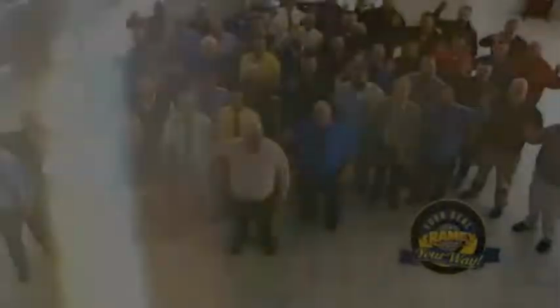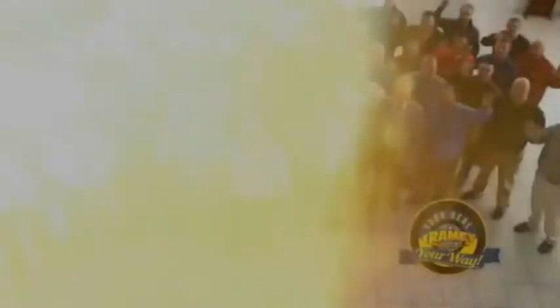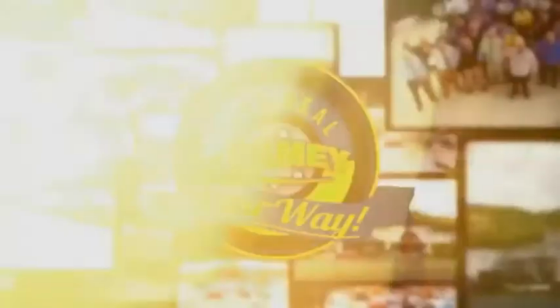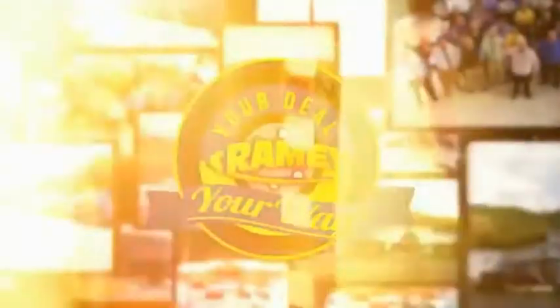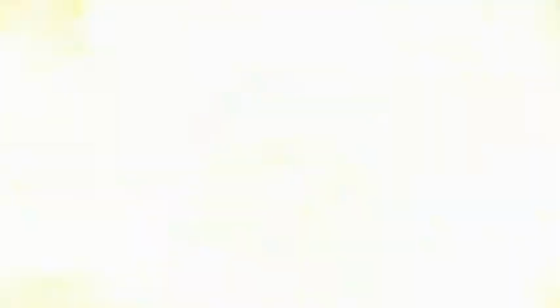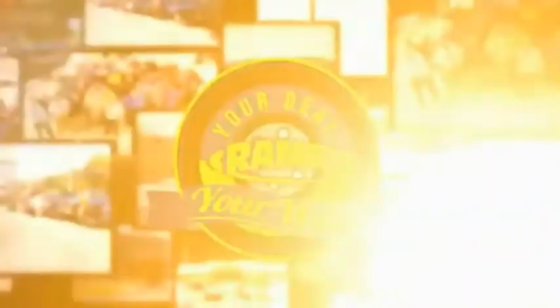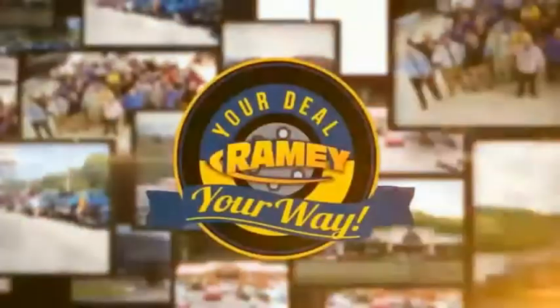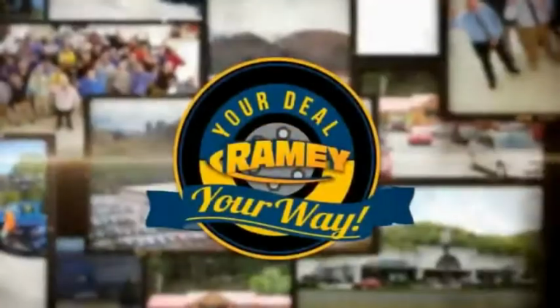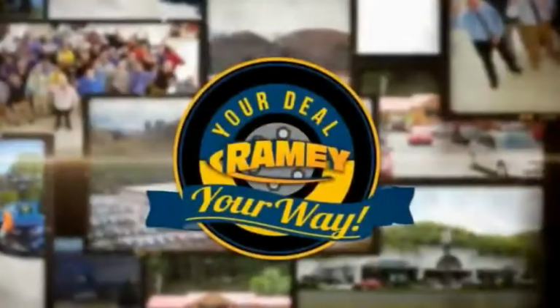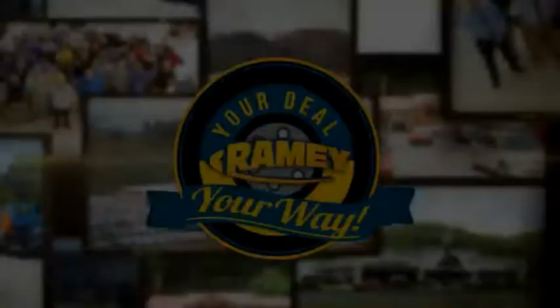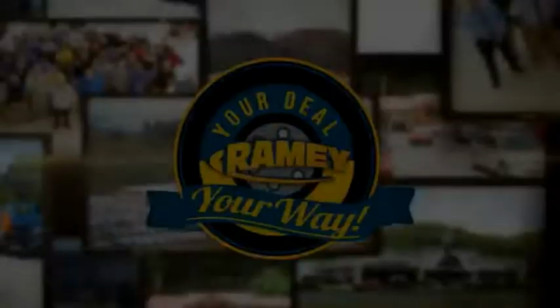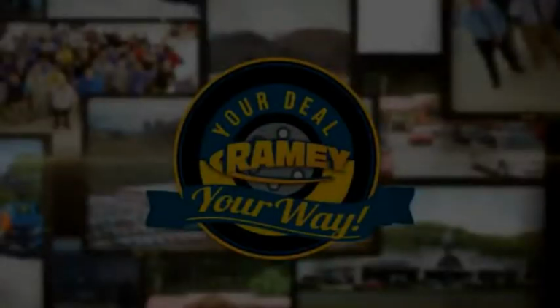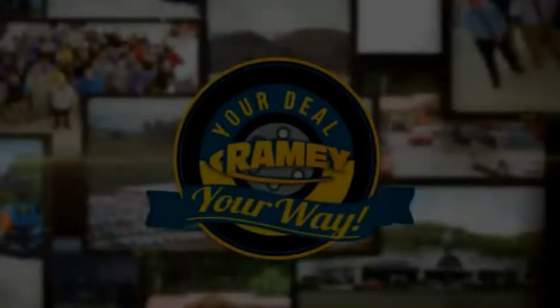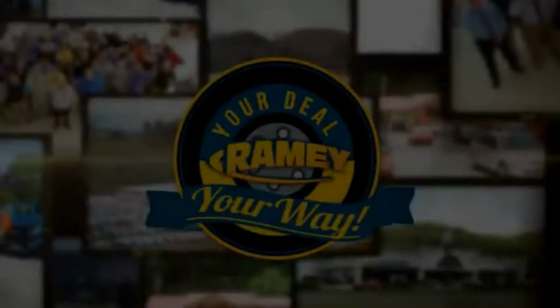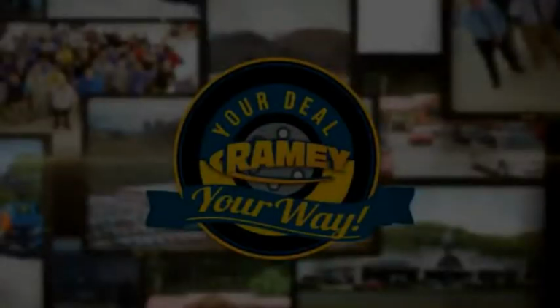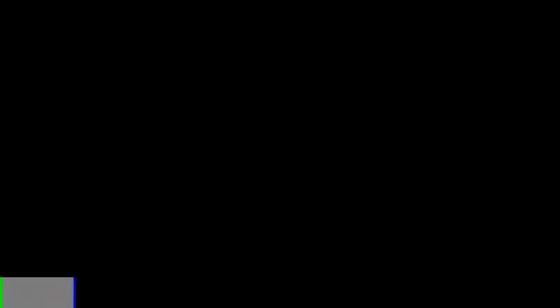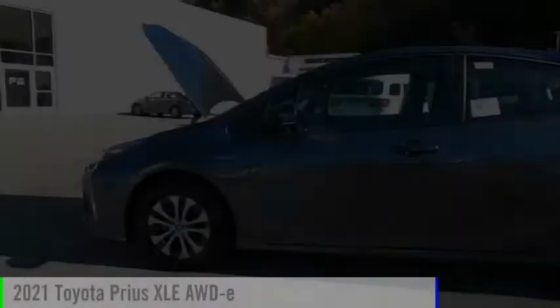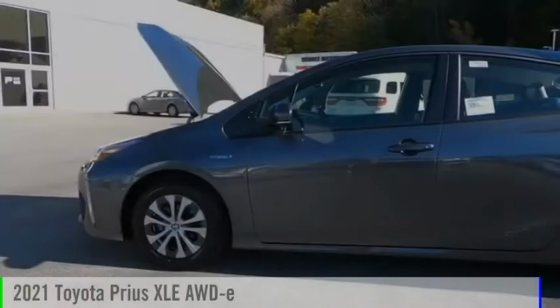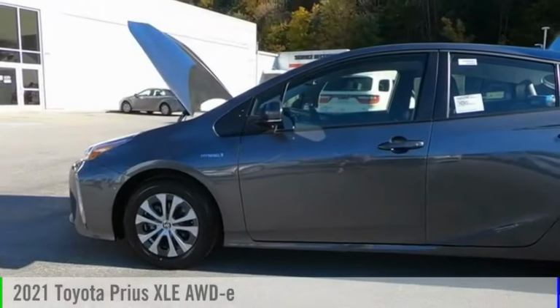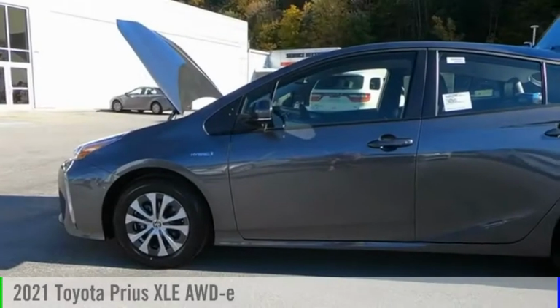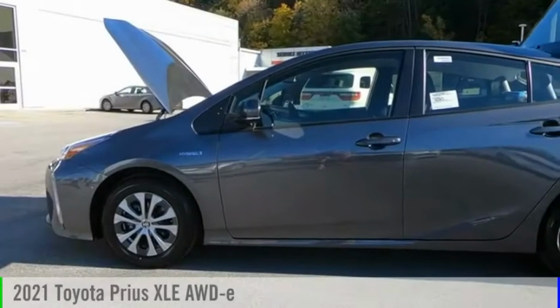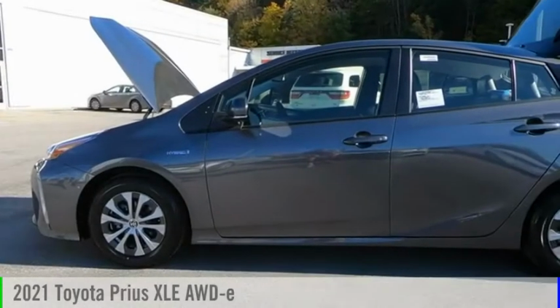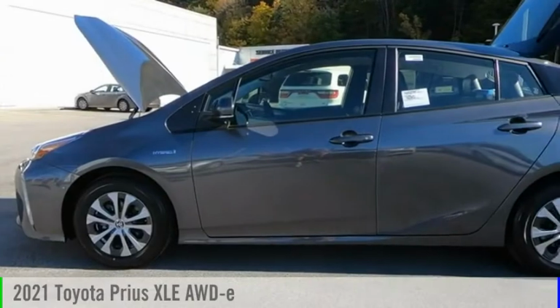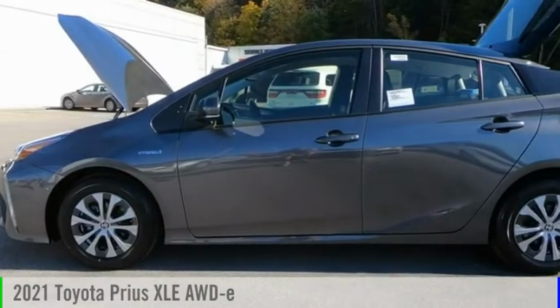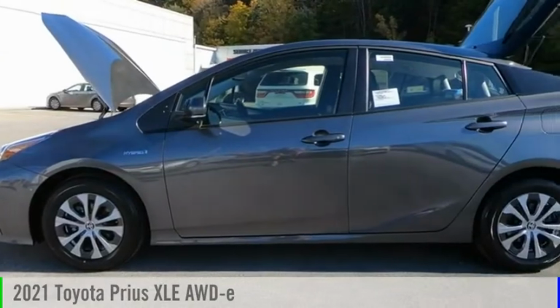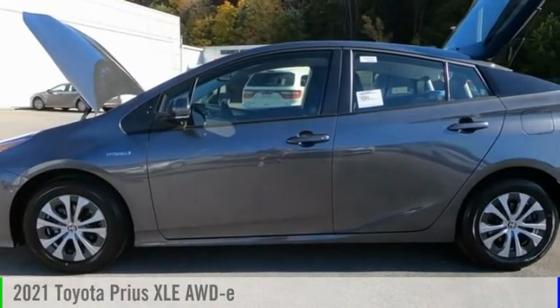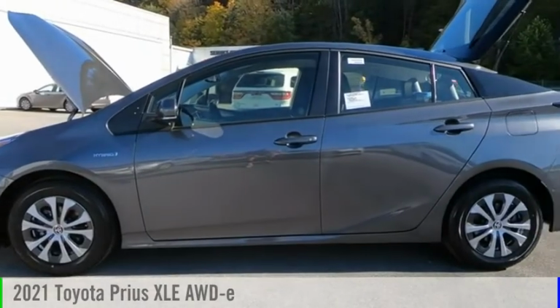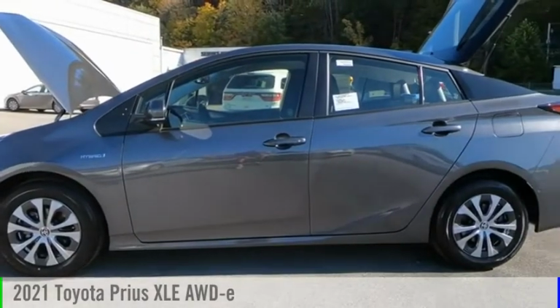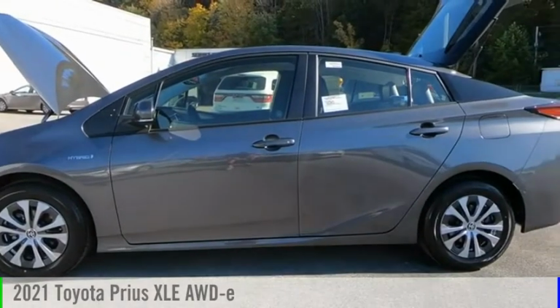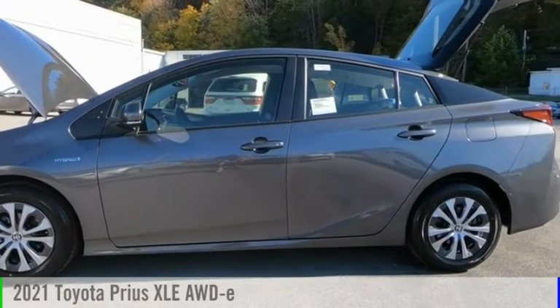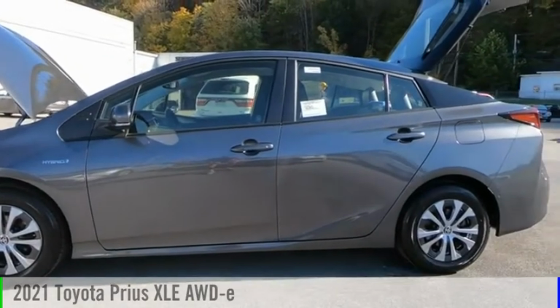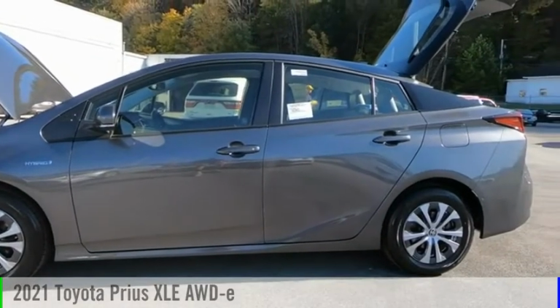Amy, it's your deal, your way. Come test drive the 2021 Prius.